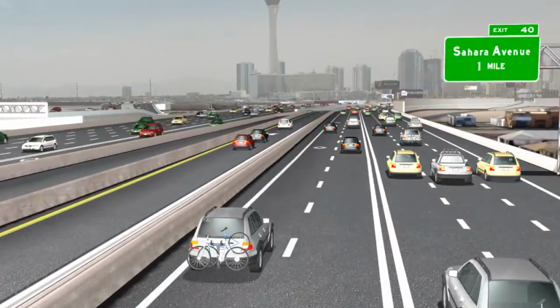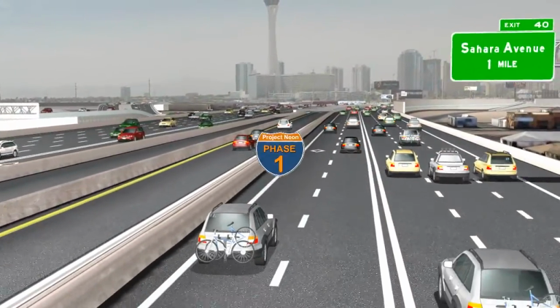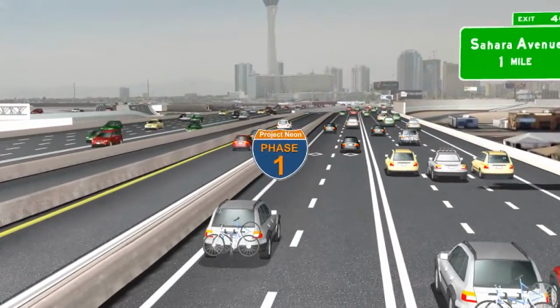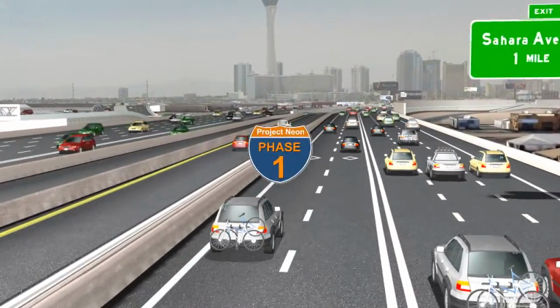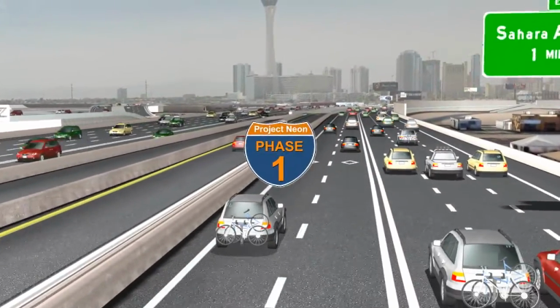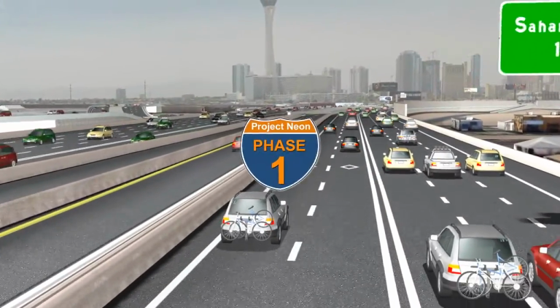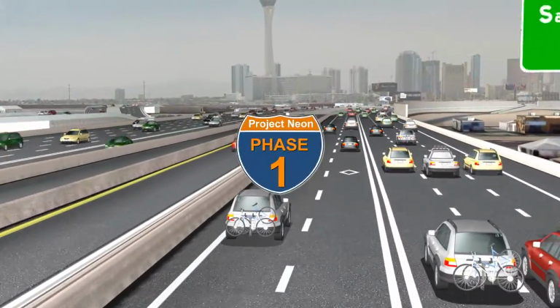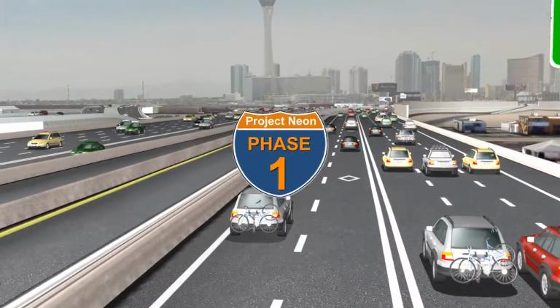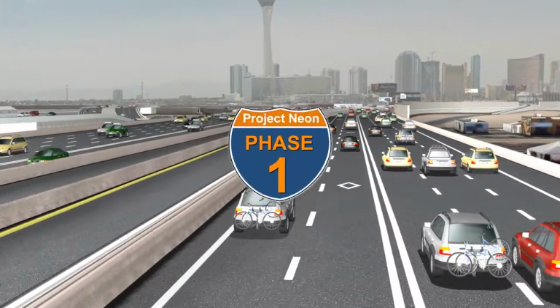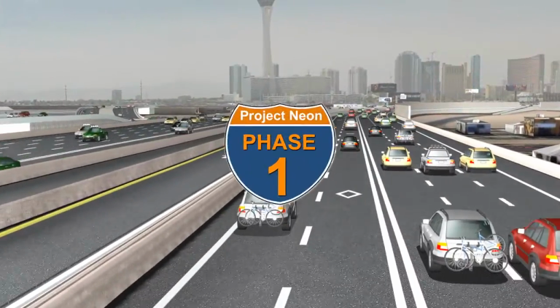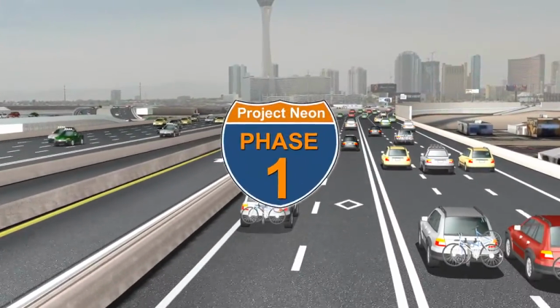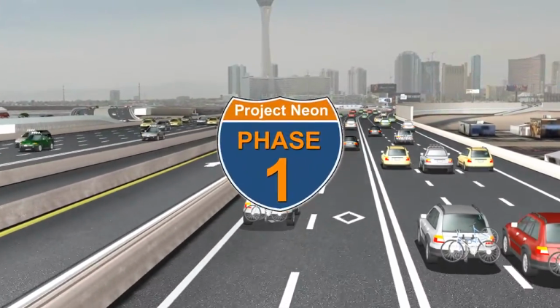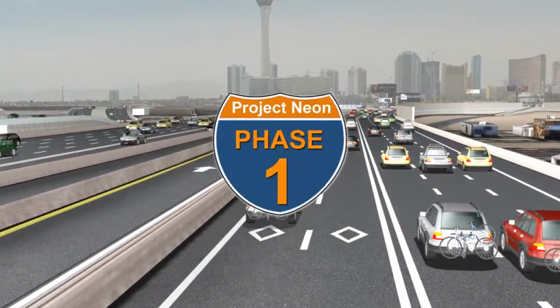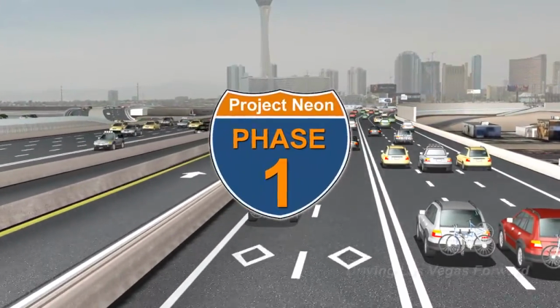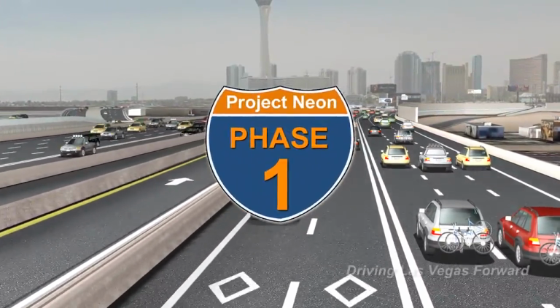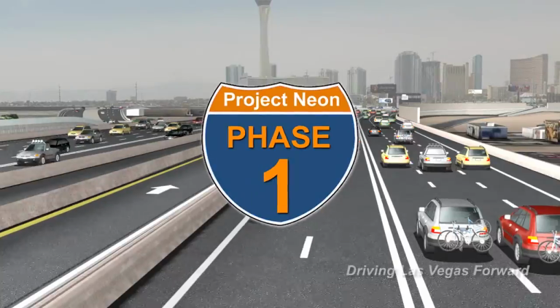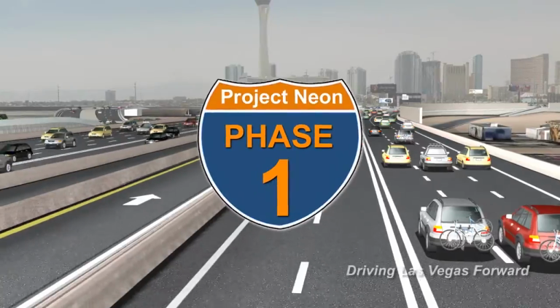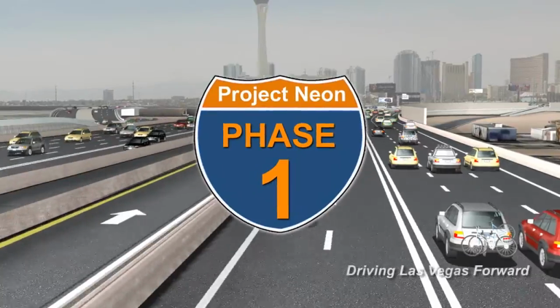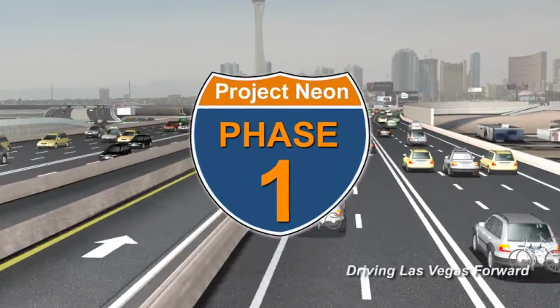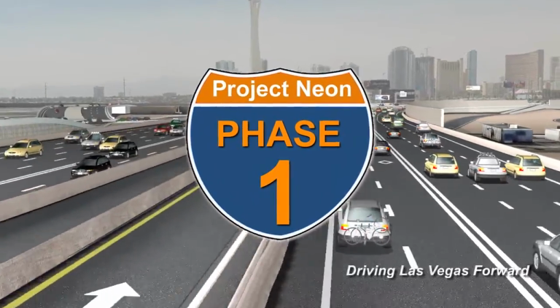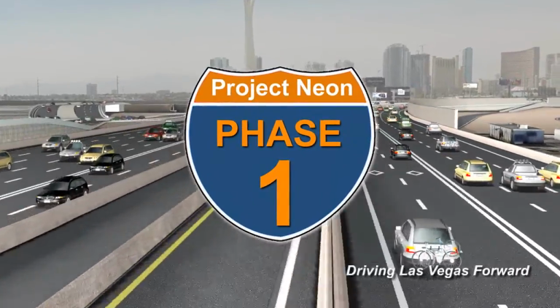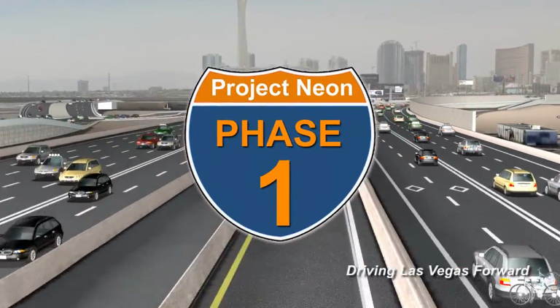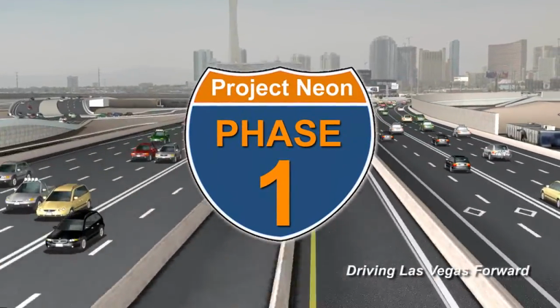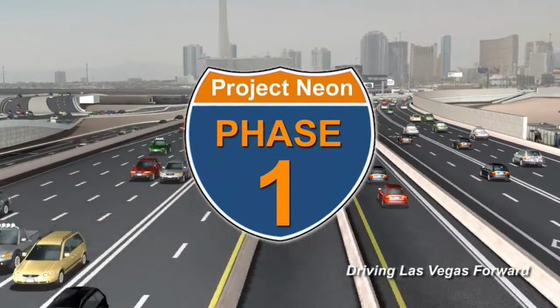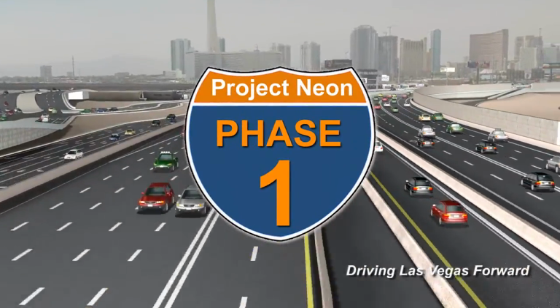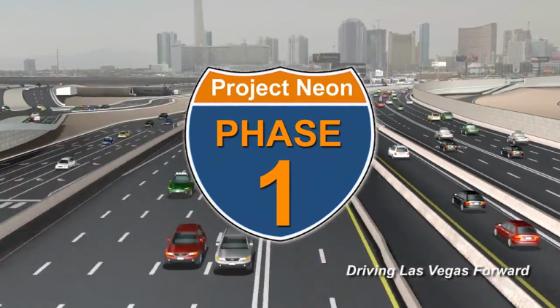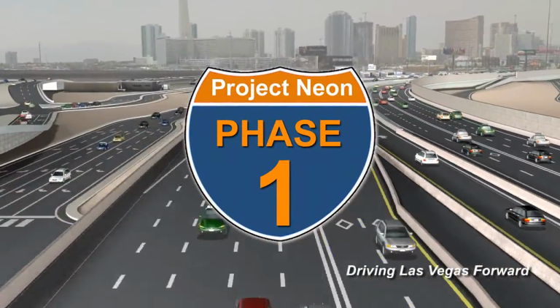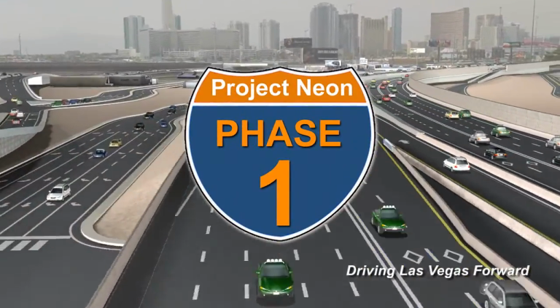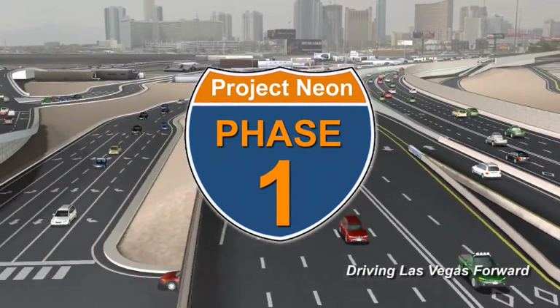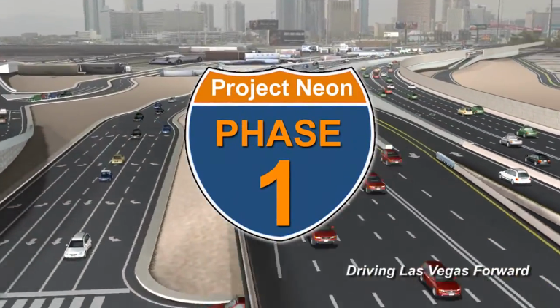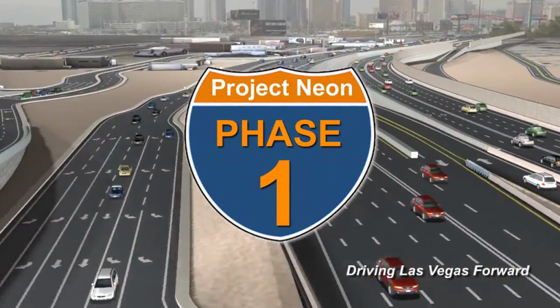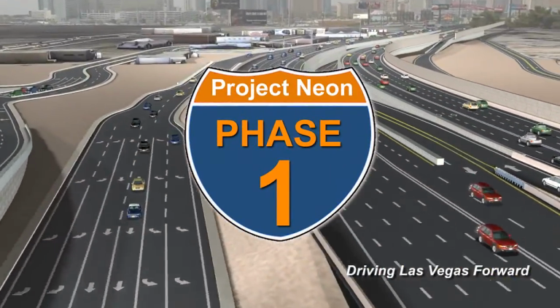Phase 1 of Project NEON. Driving Las Vegas forward.